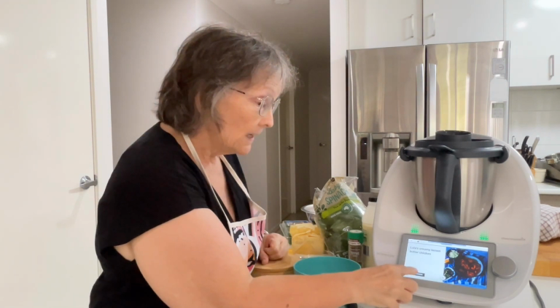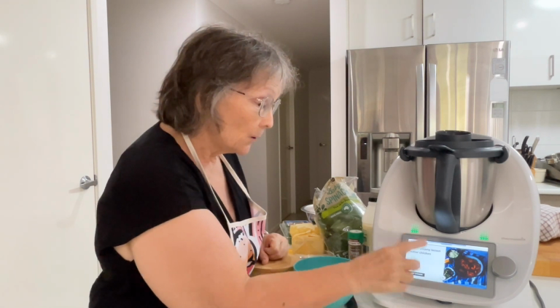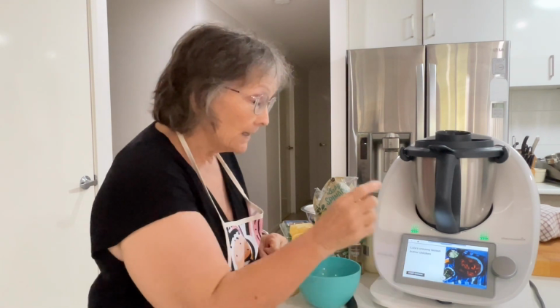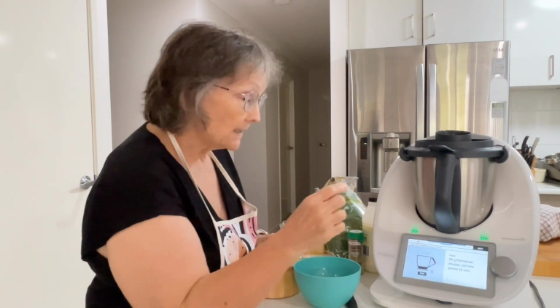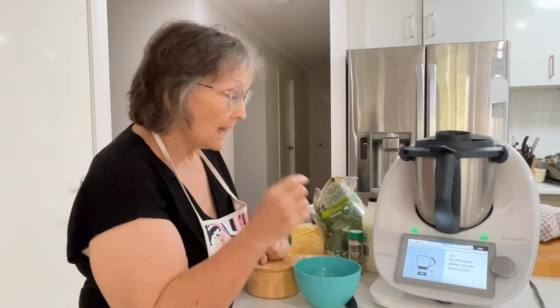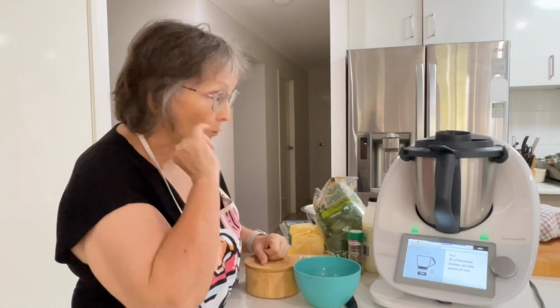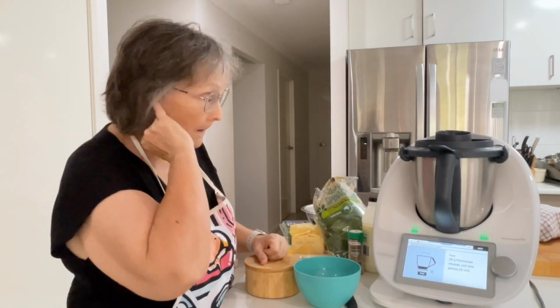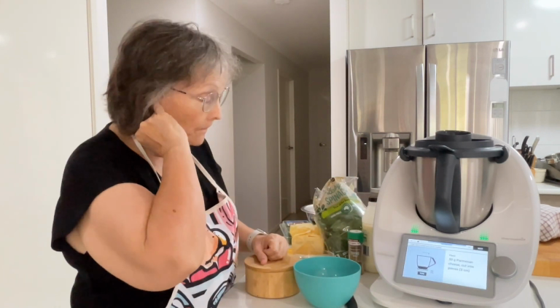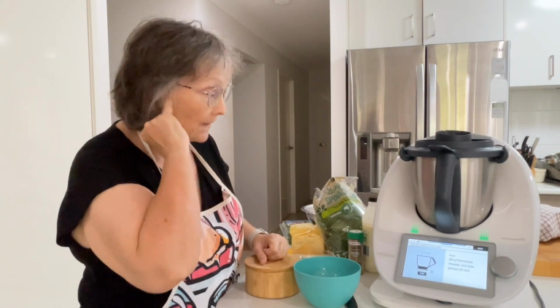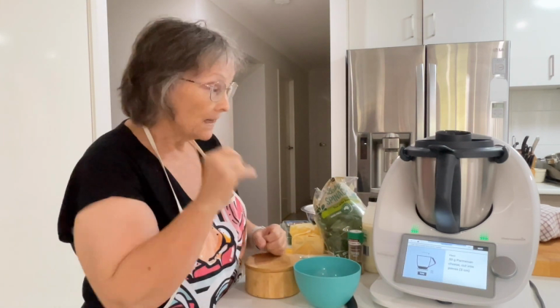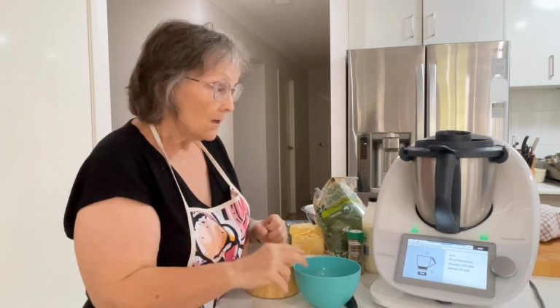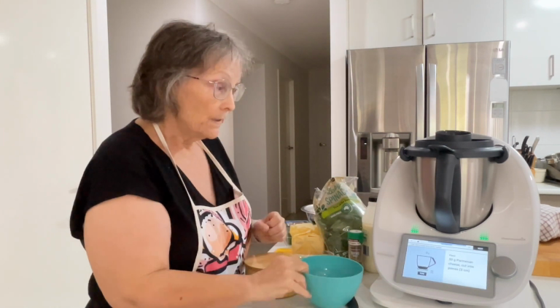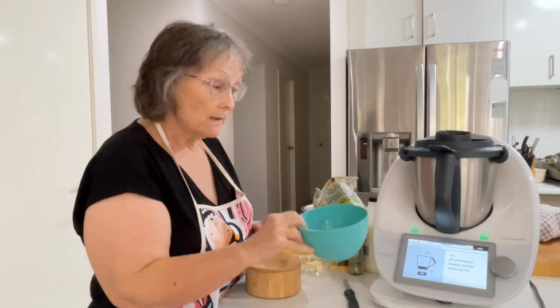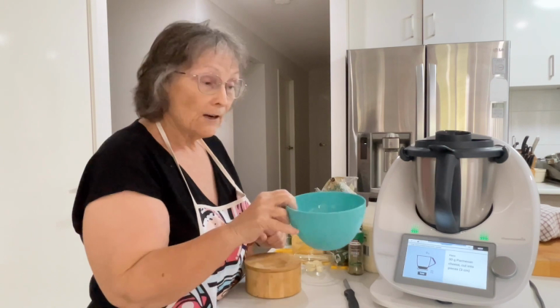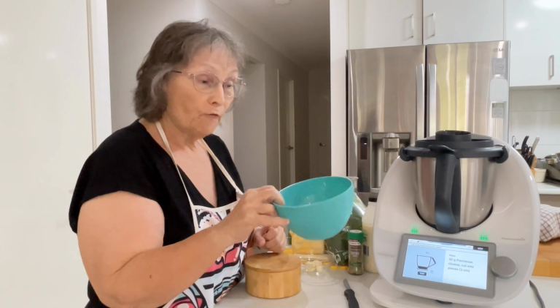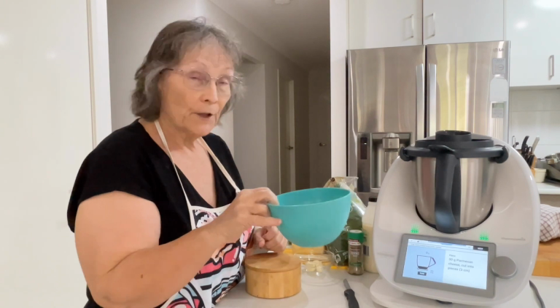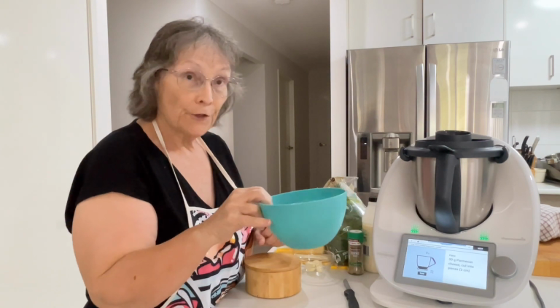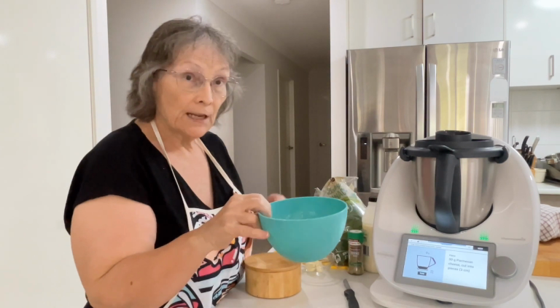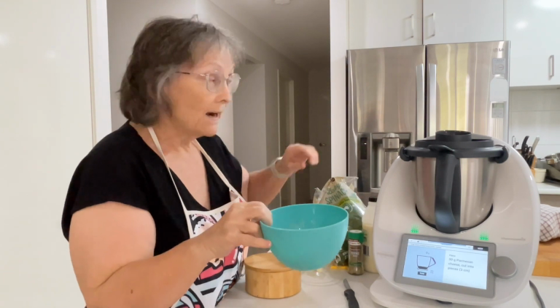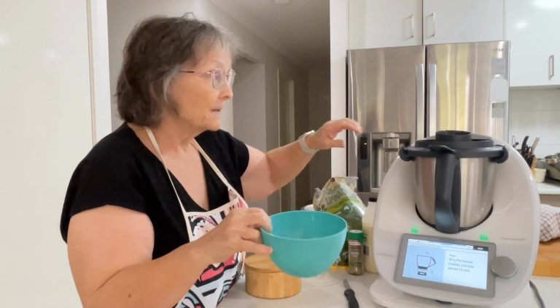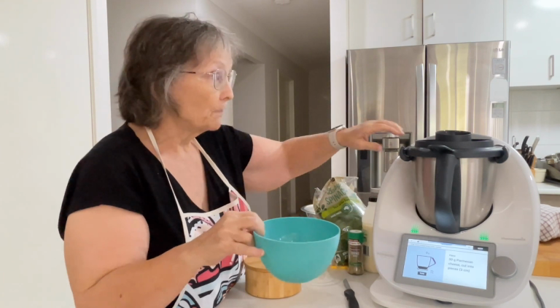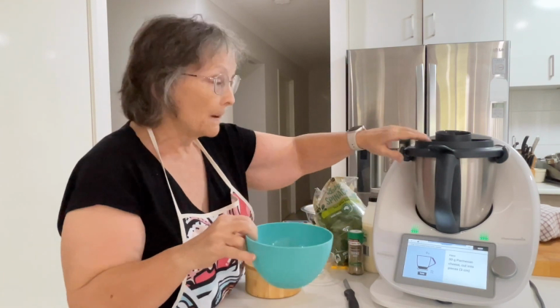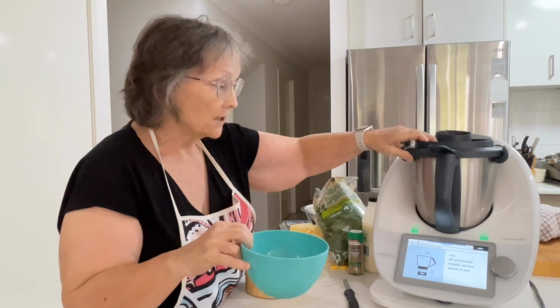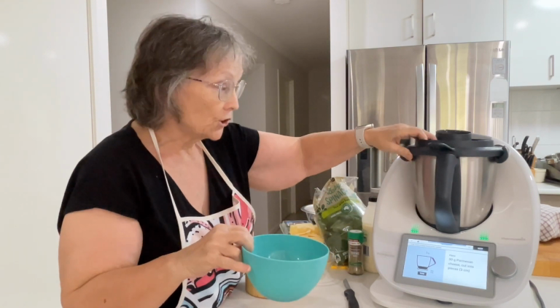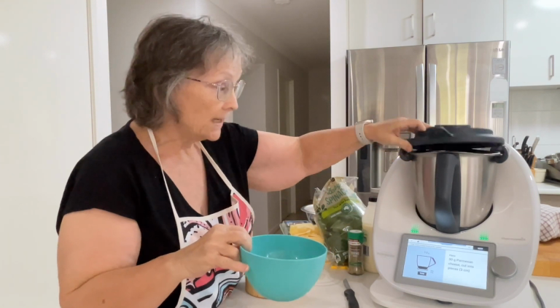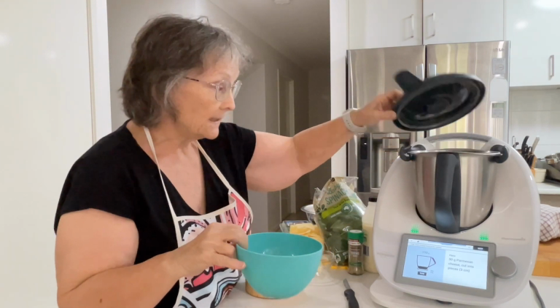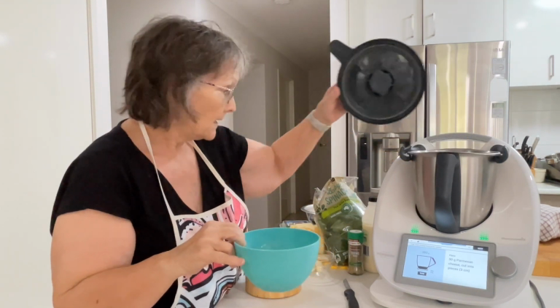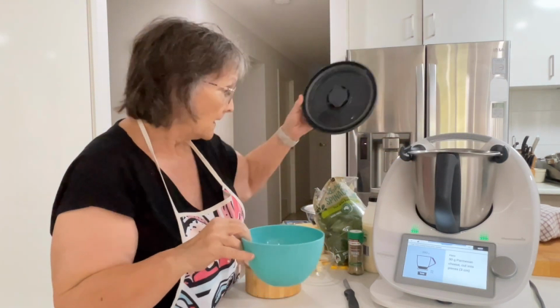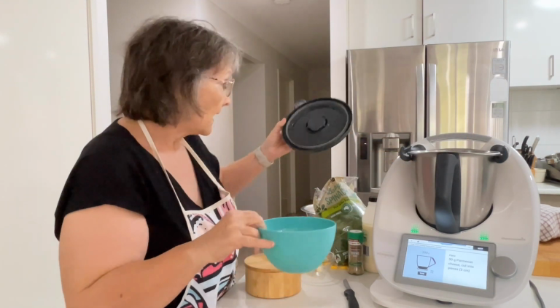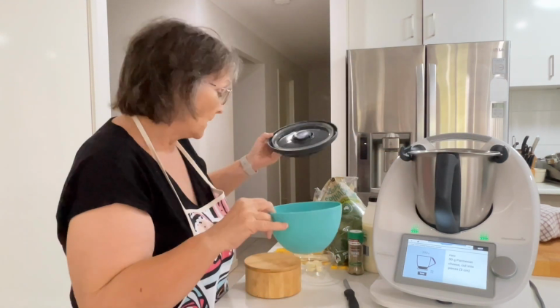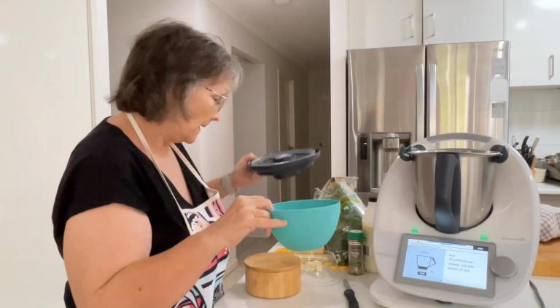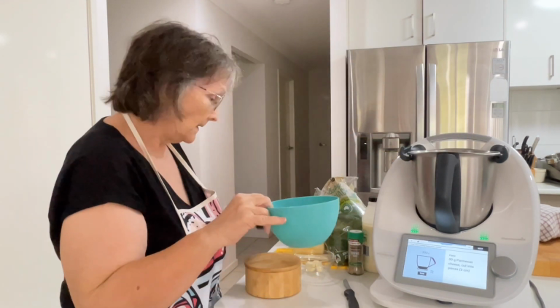So we're going to start cooking. We start off with 30 grams of parmesan cheese, cut into pieces.